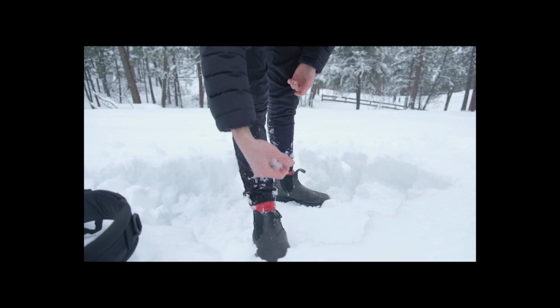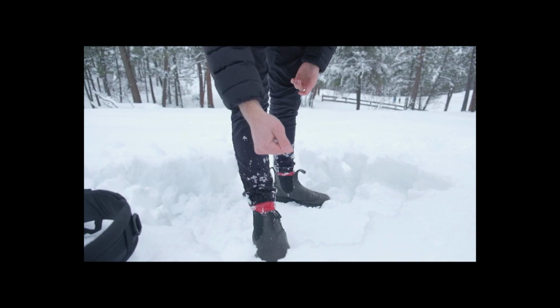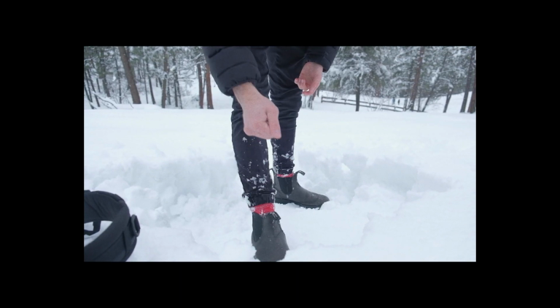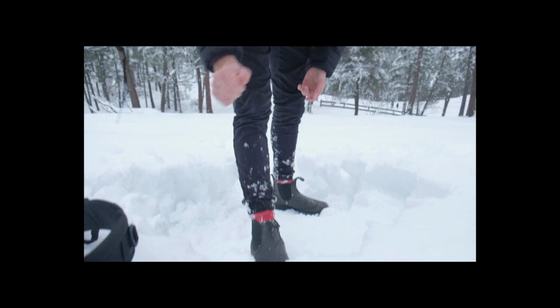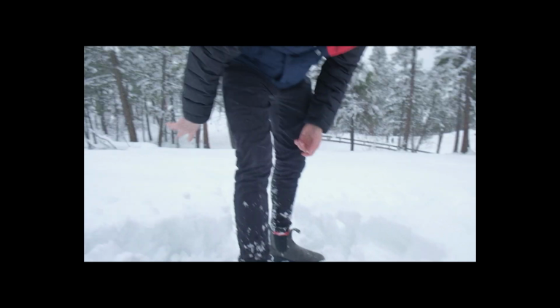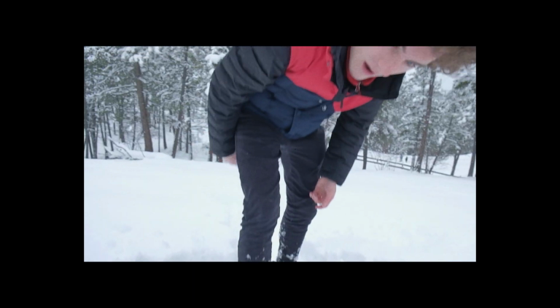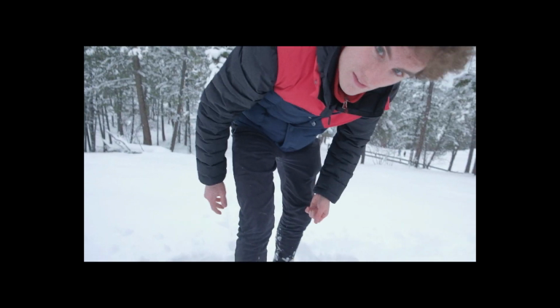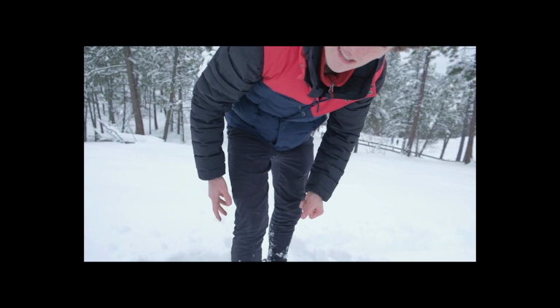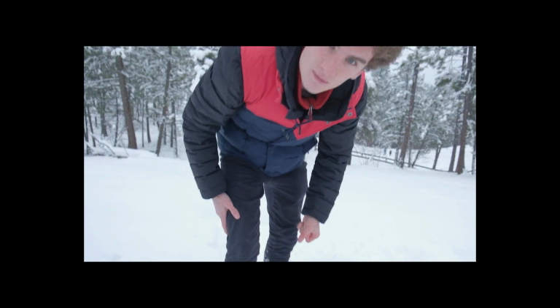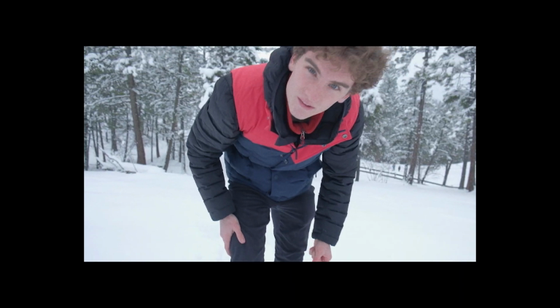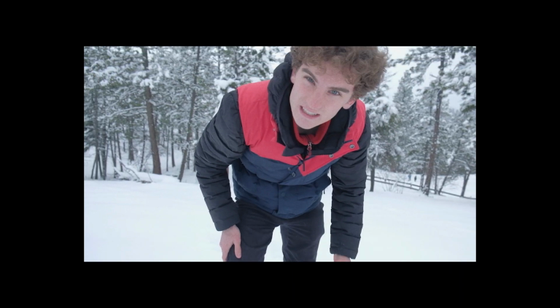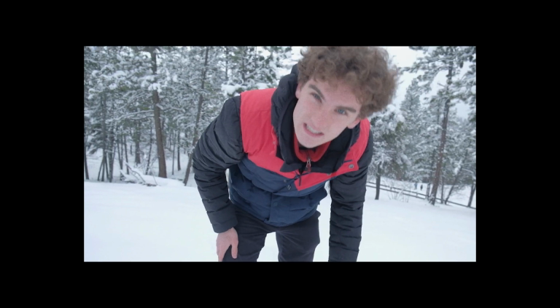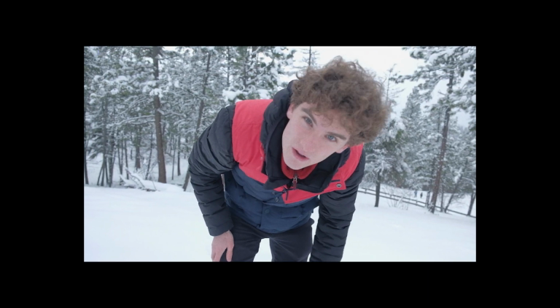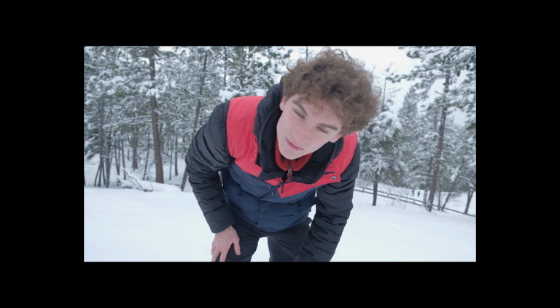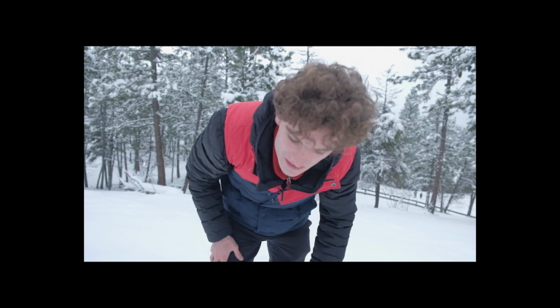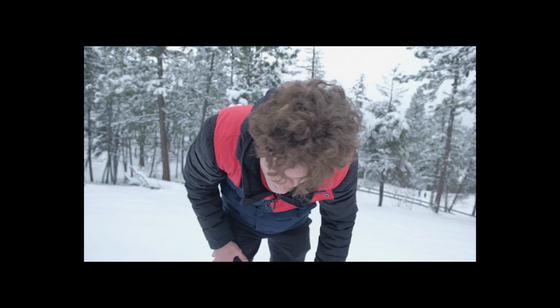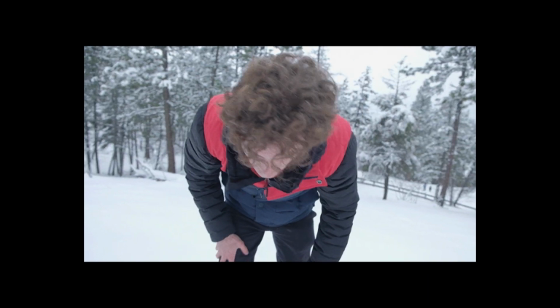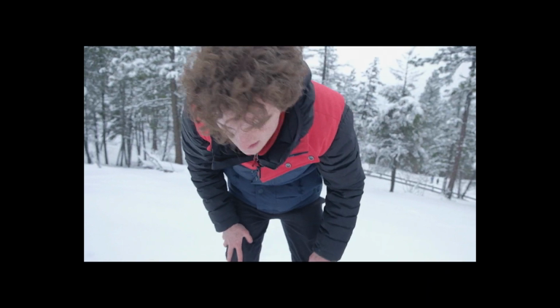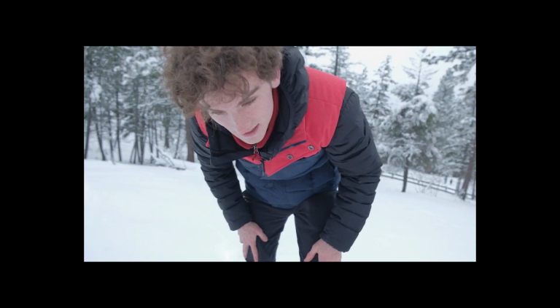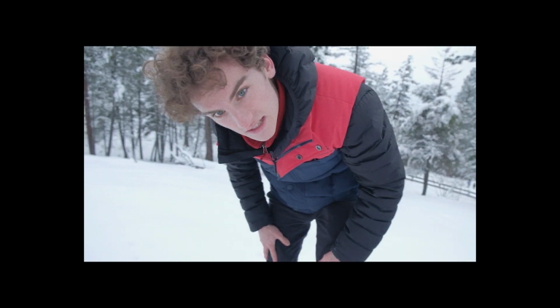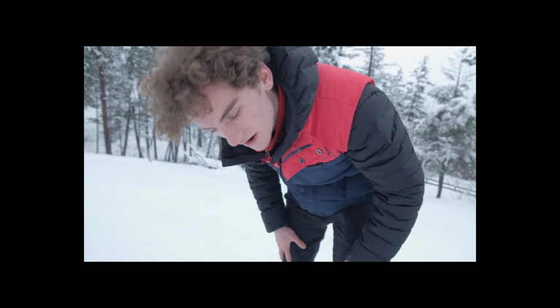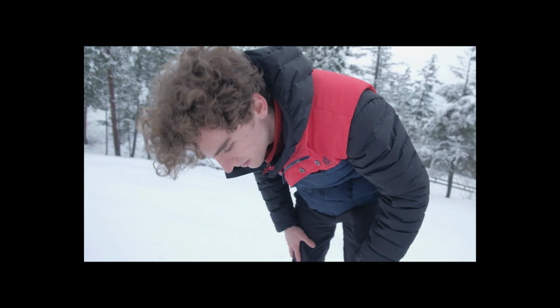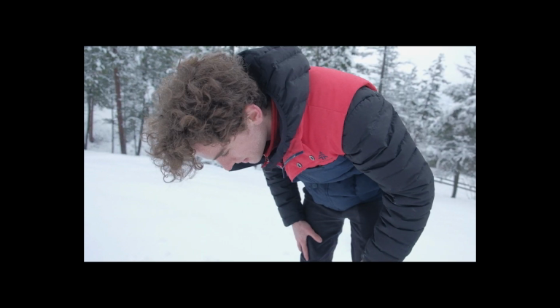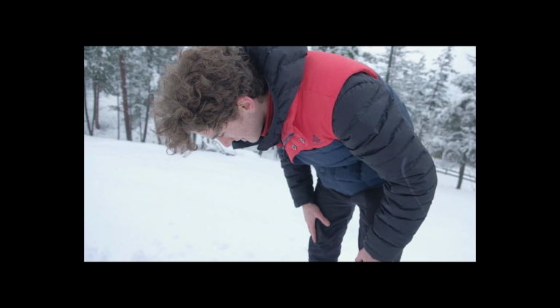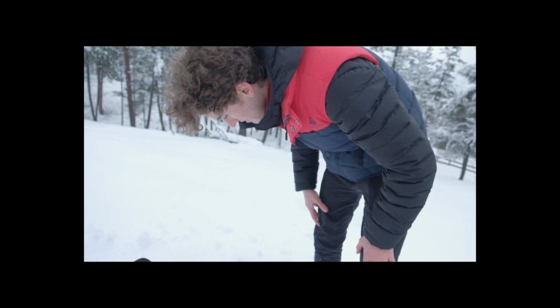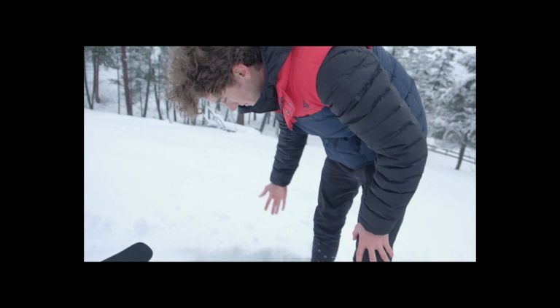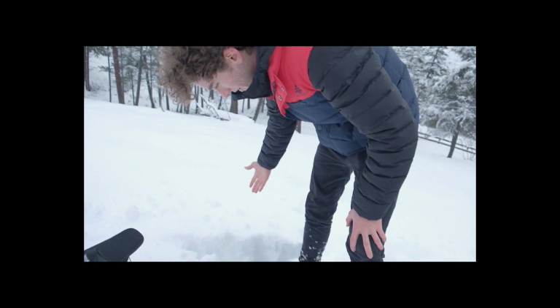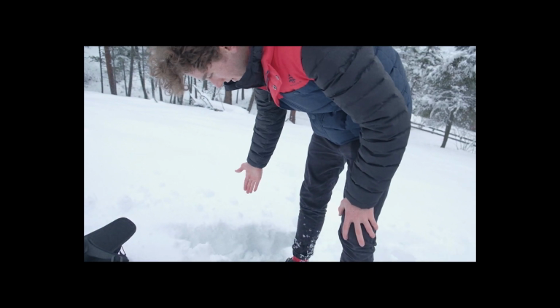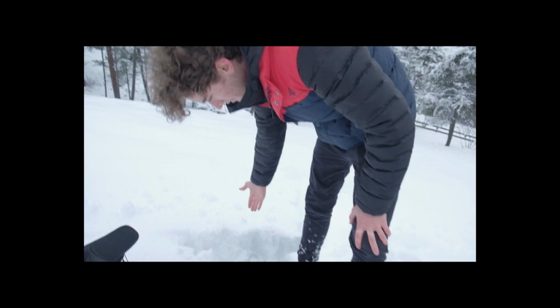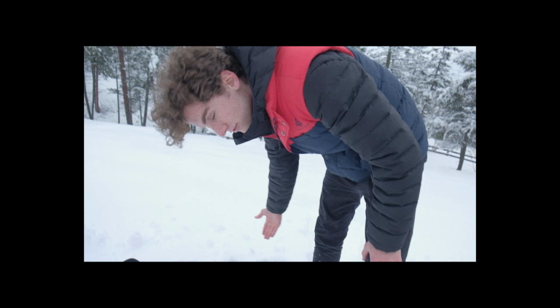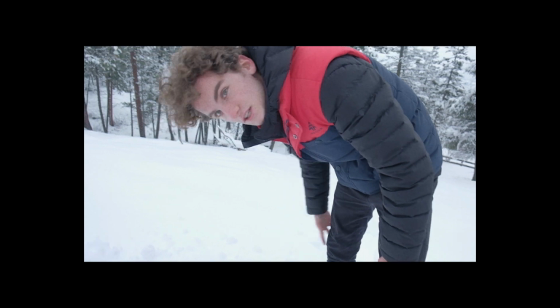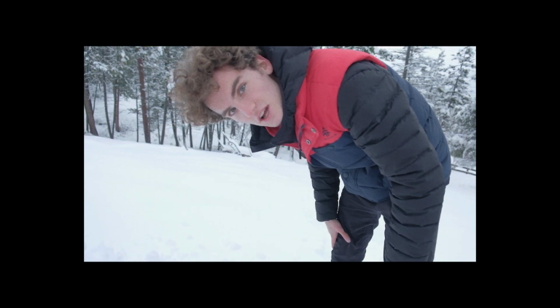I obviously didn't wear the right snow boots for this kind of snow — we have about a foot of snow.